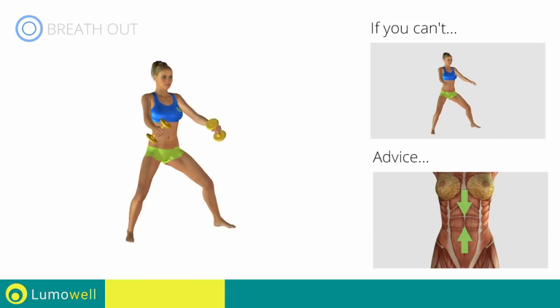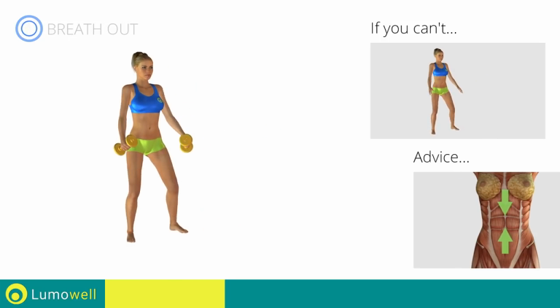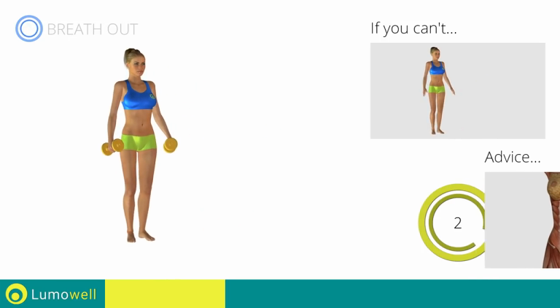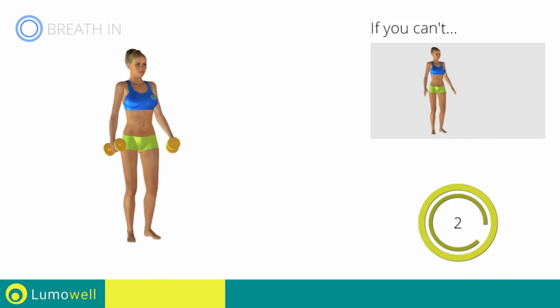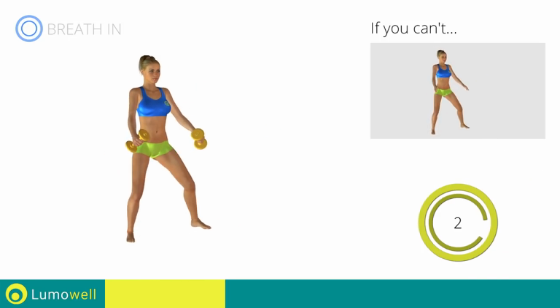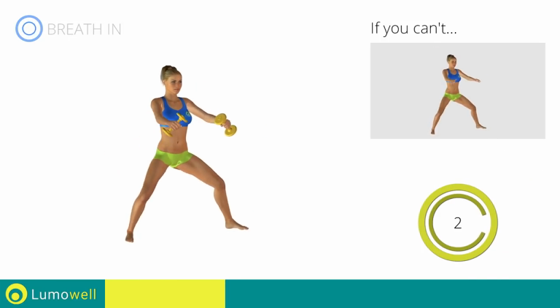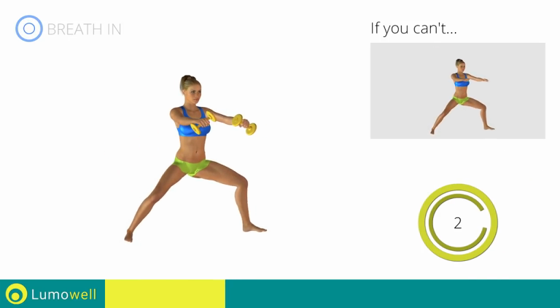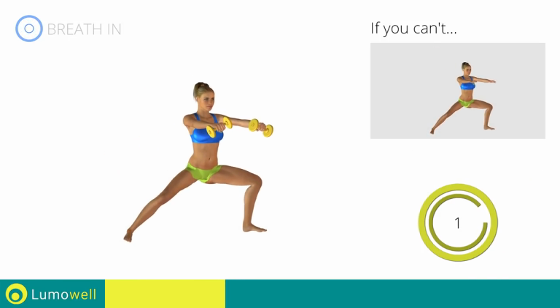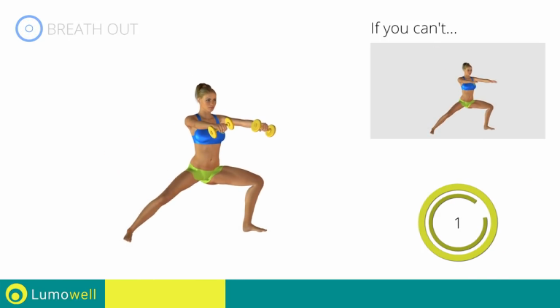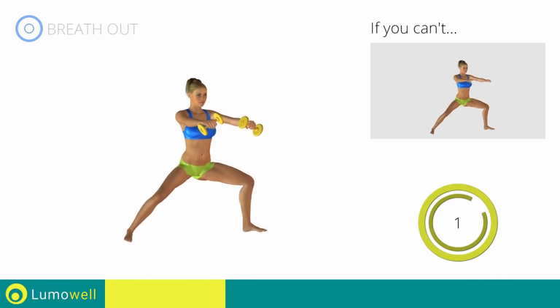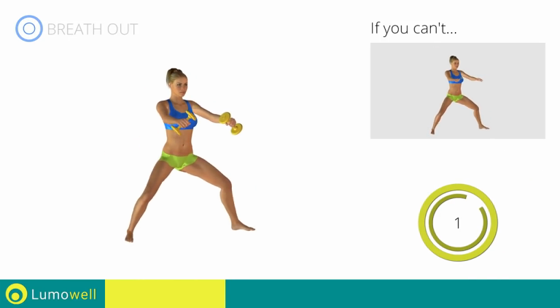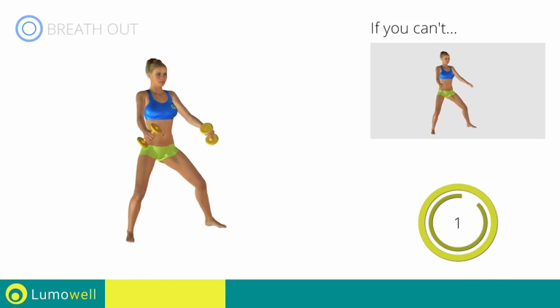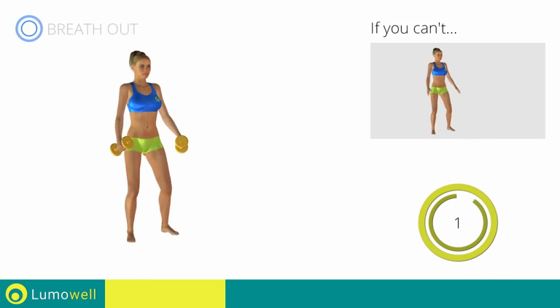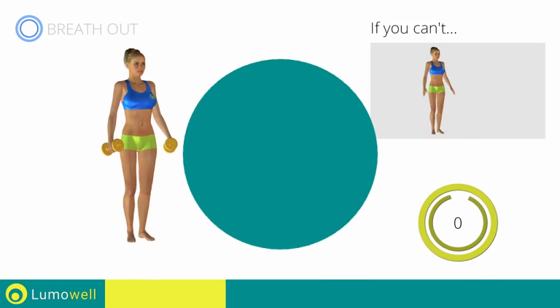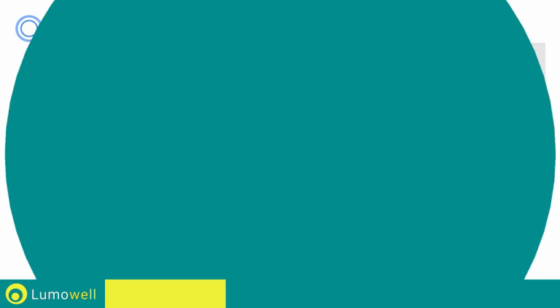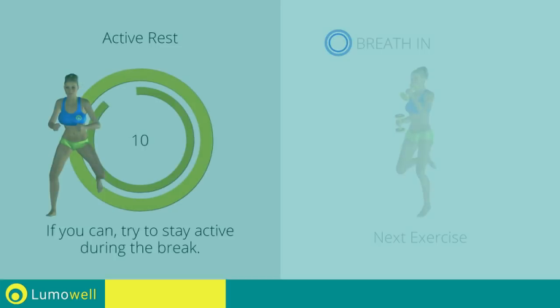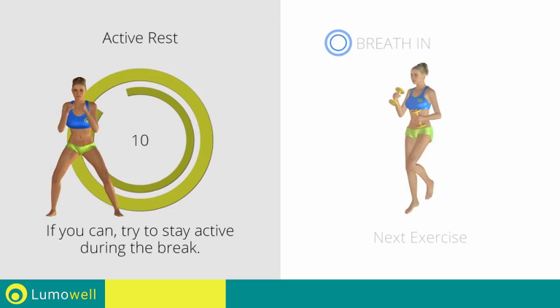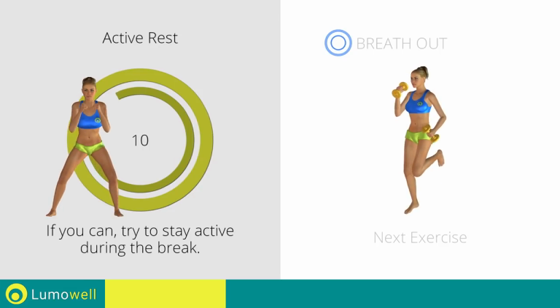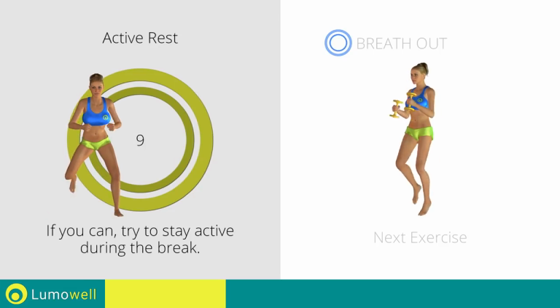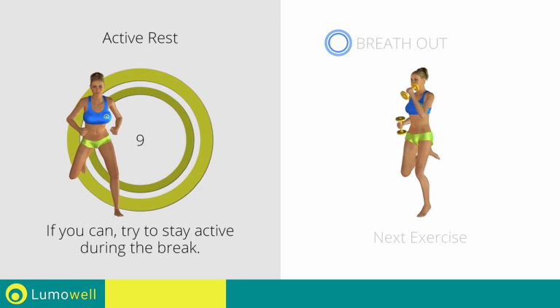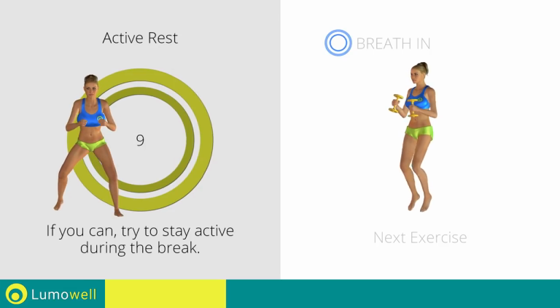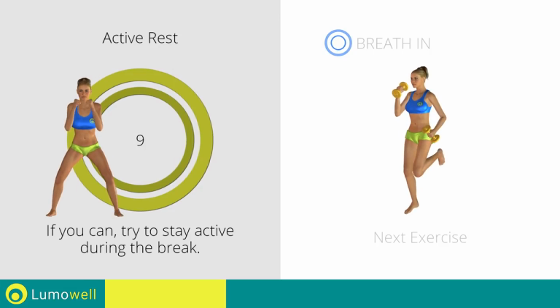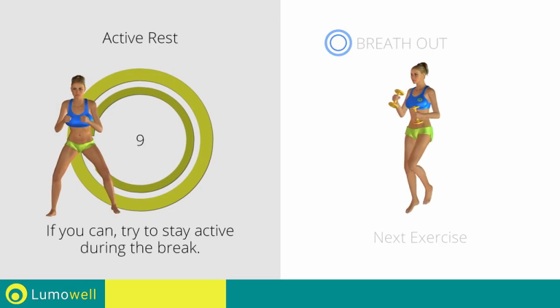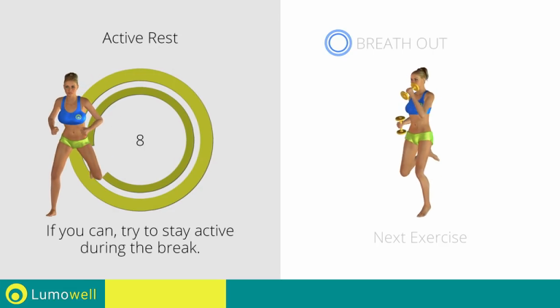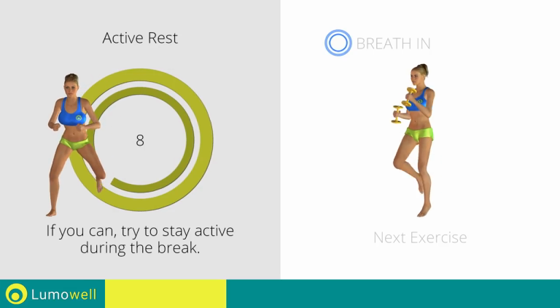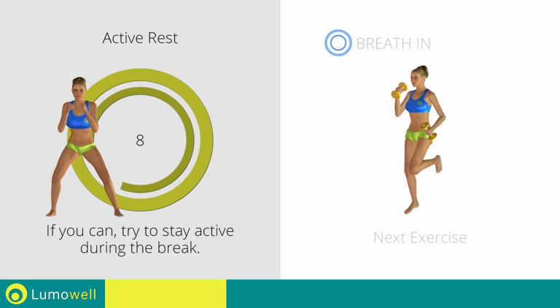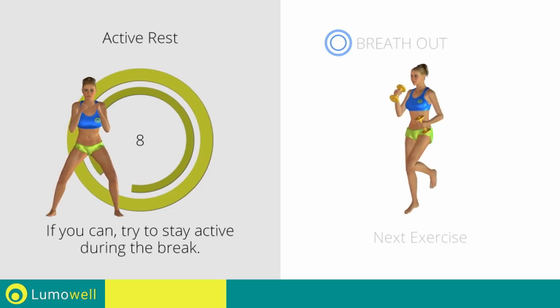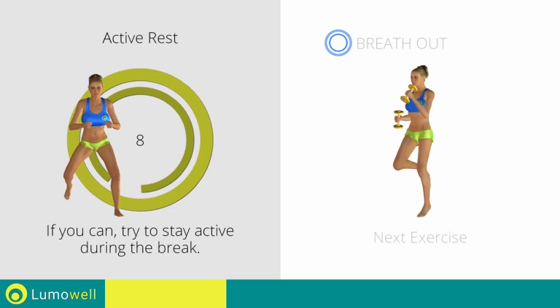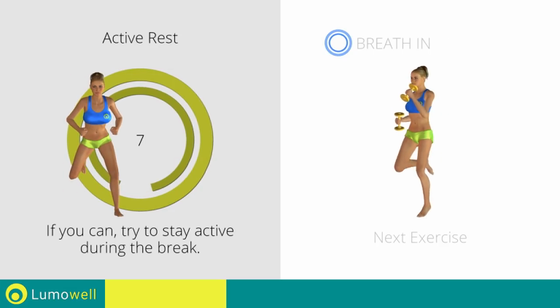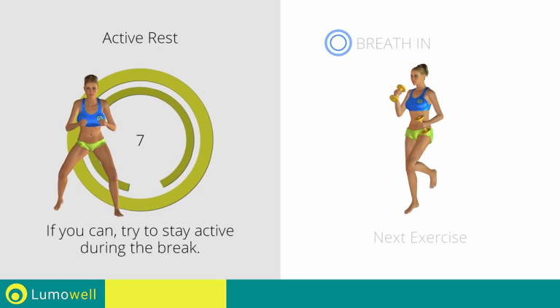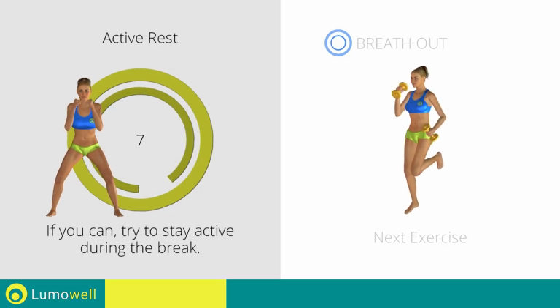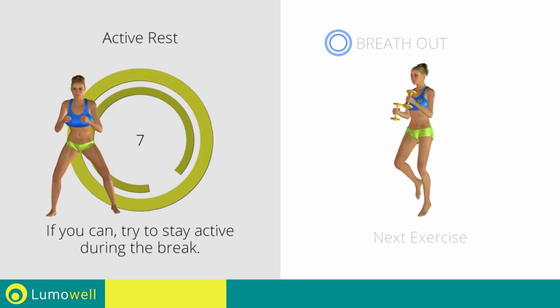Four, three, two, one. Stop. Next exercise: dumbbell foot kick run.